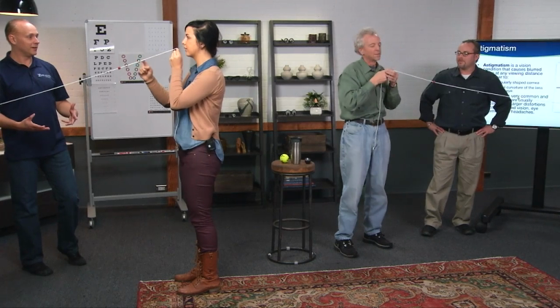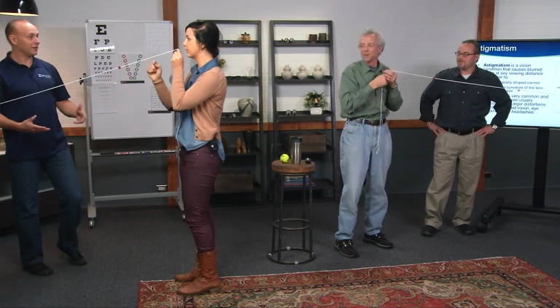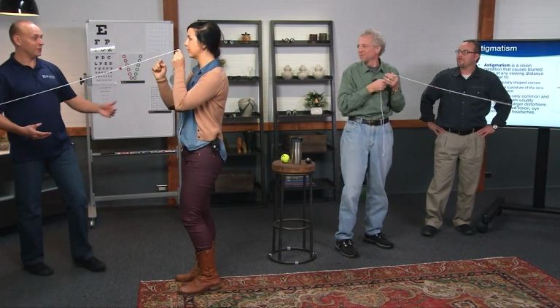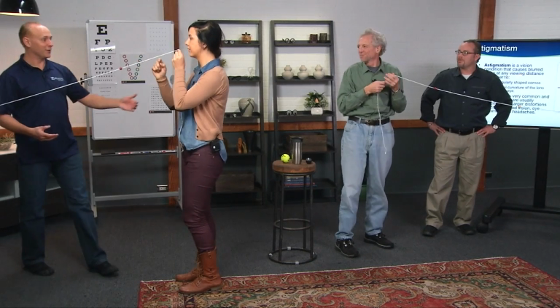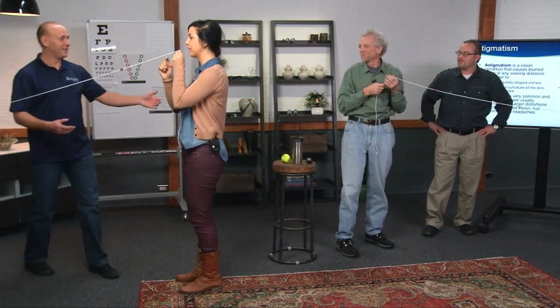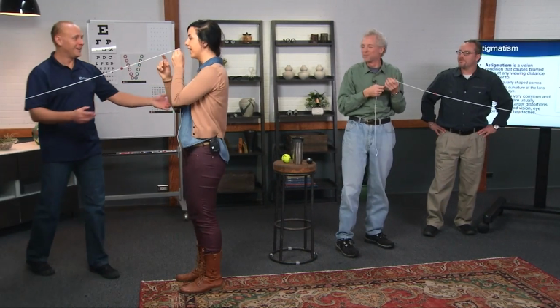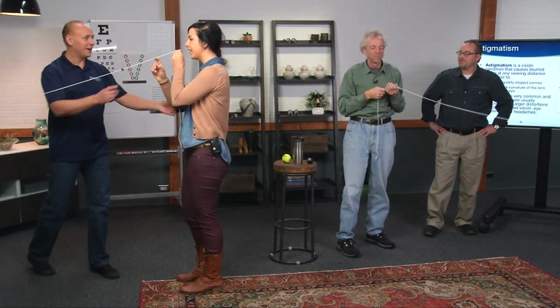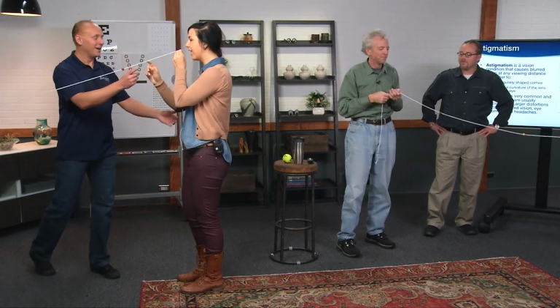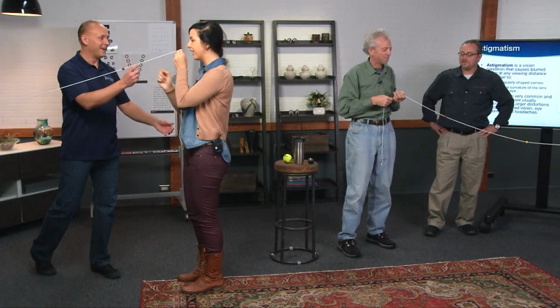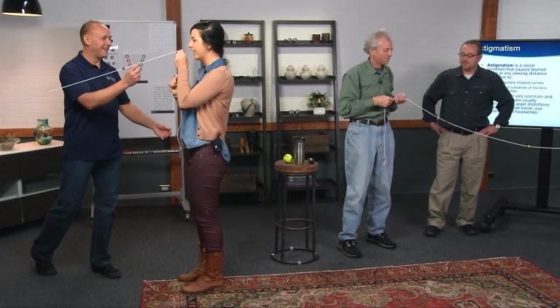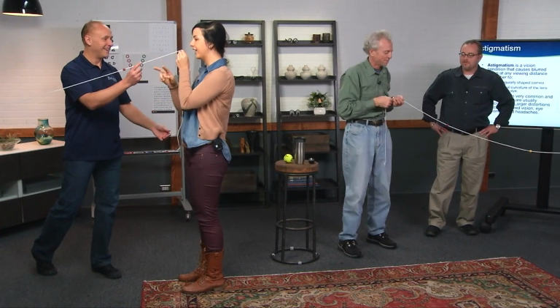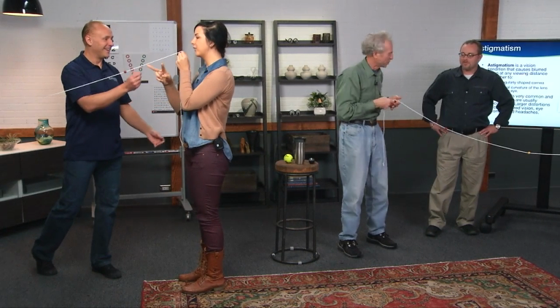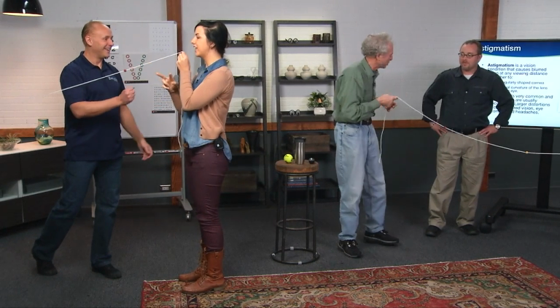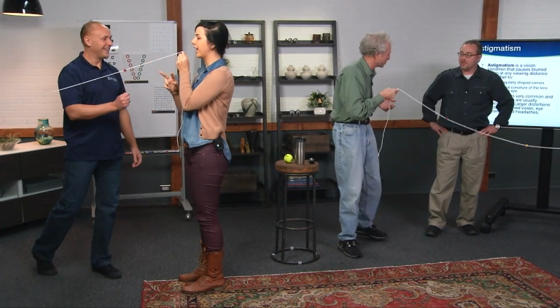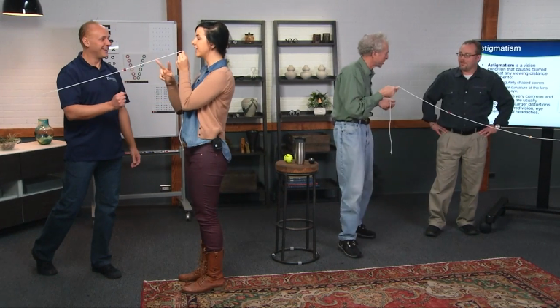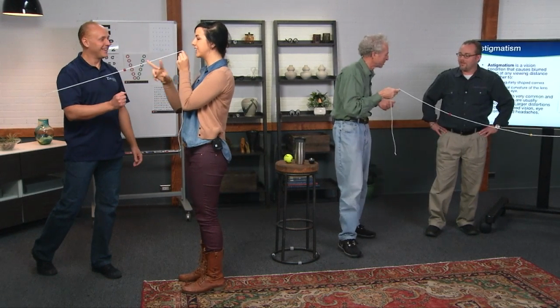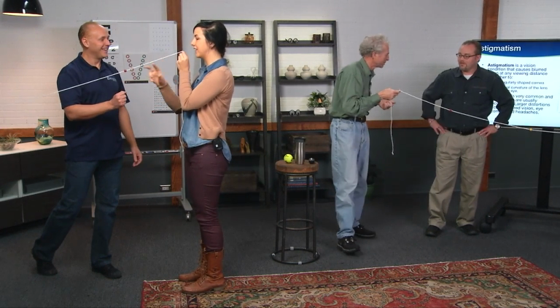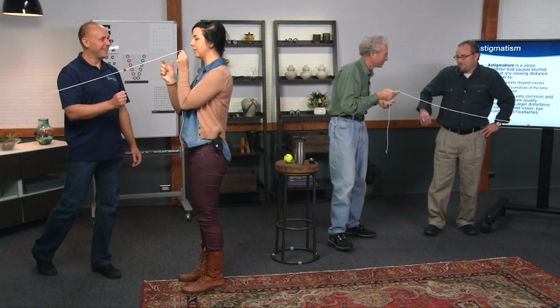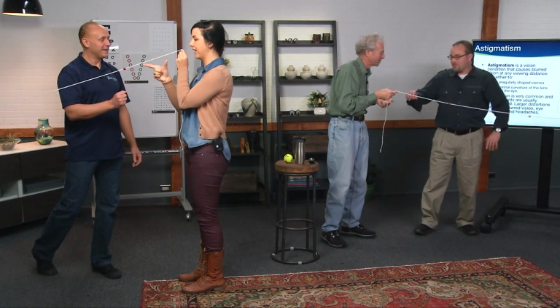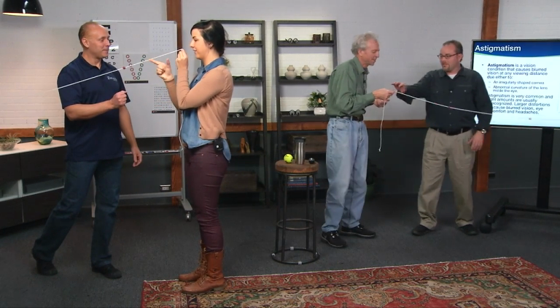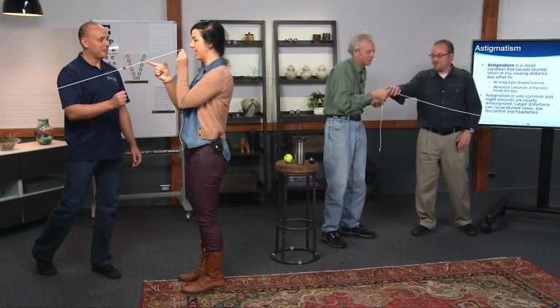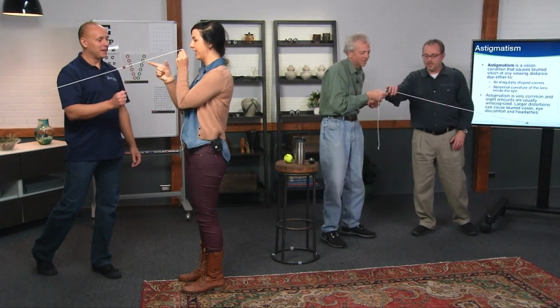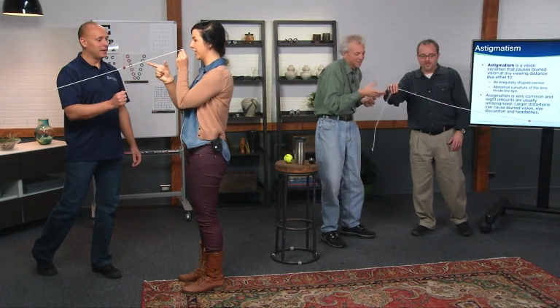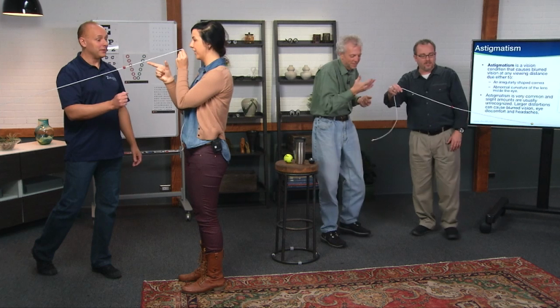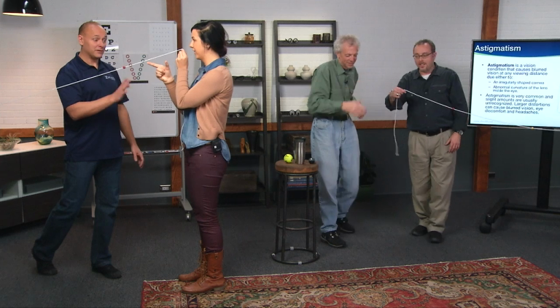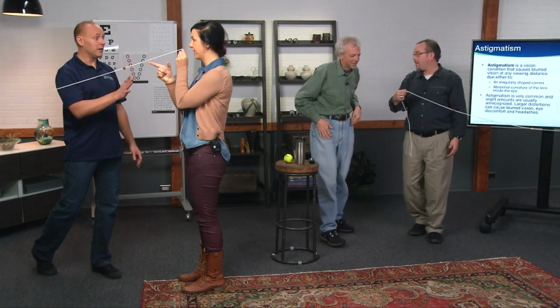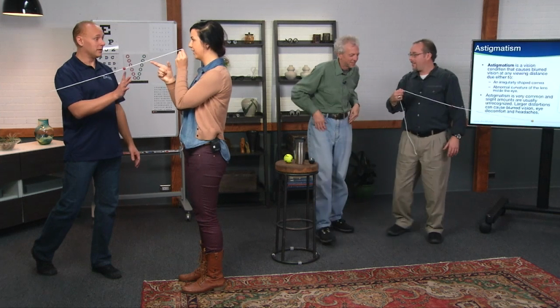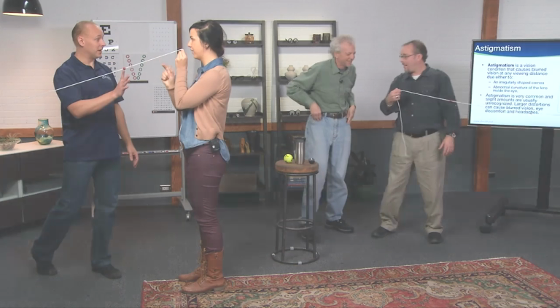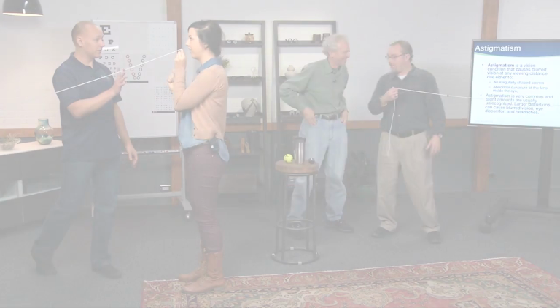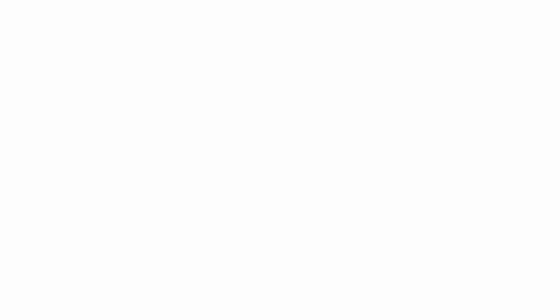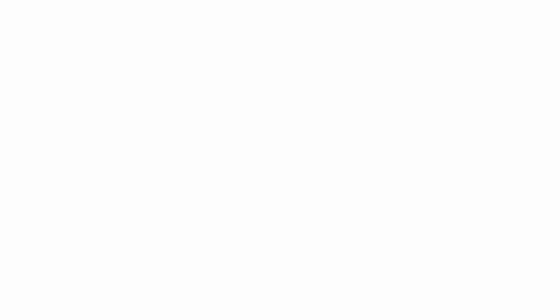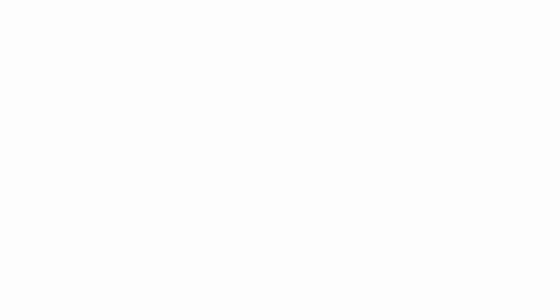You doing good? Yeah. I only see it from like right here. That's okay. That's a great start.